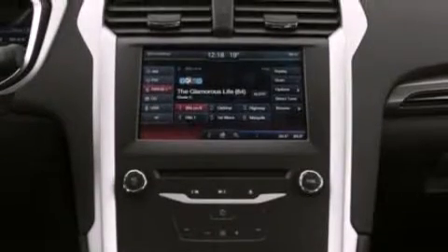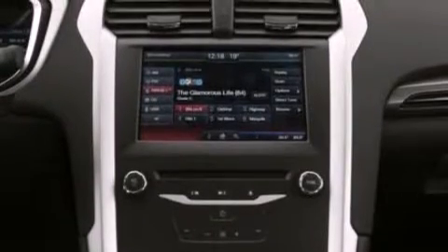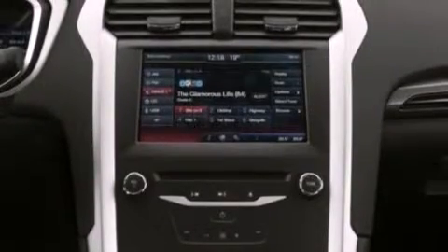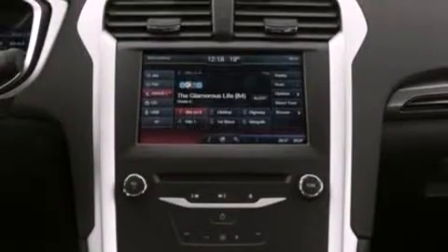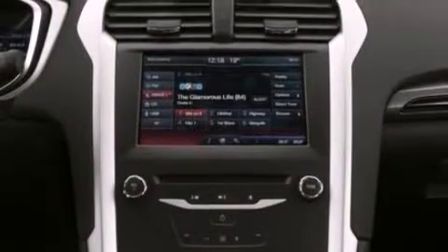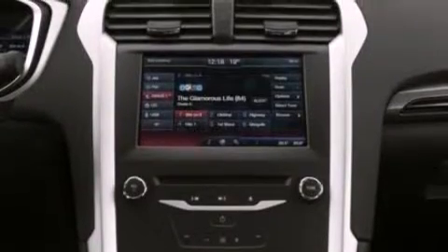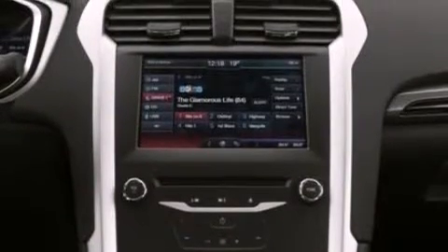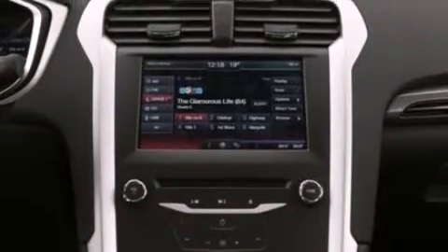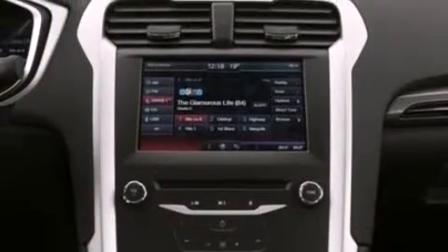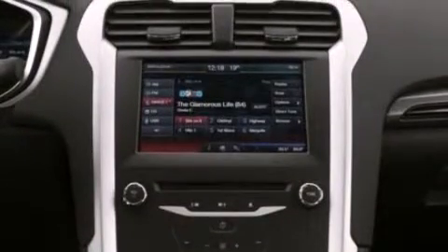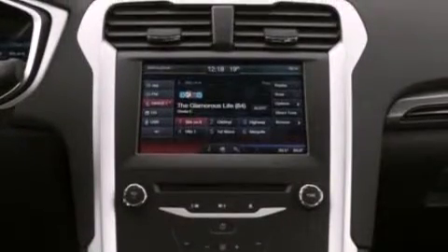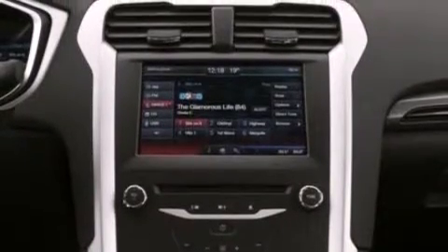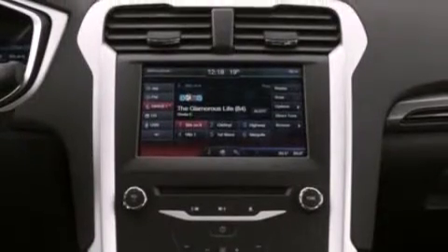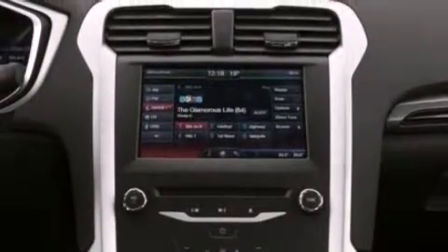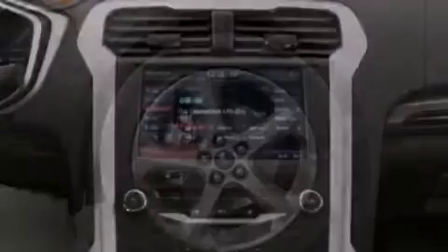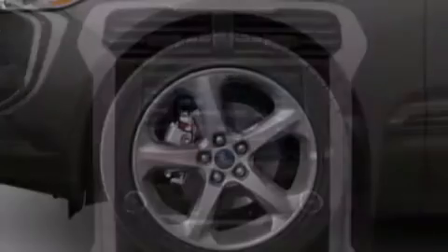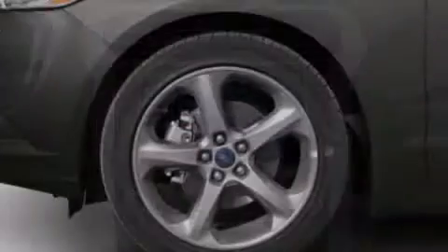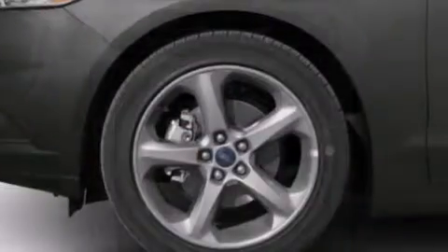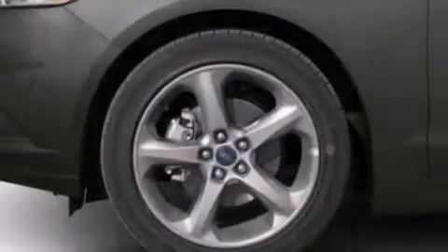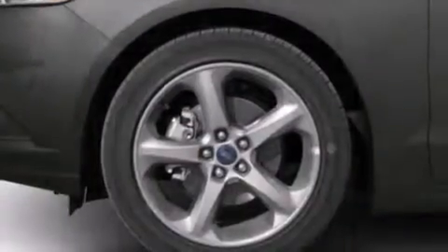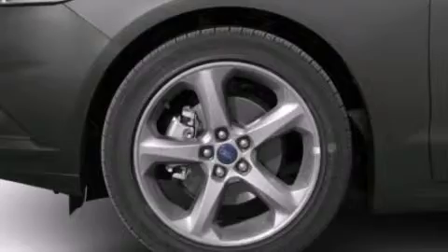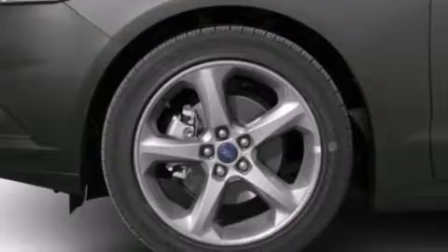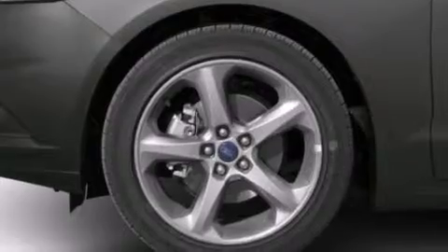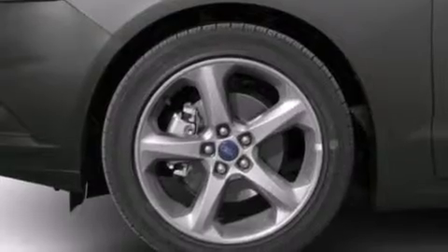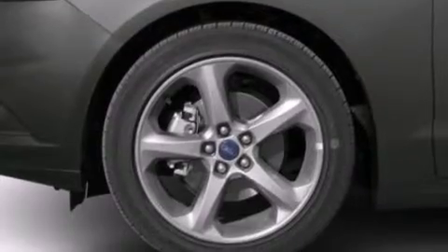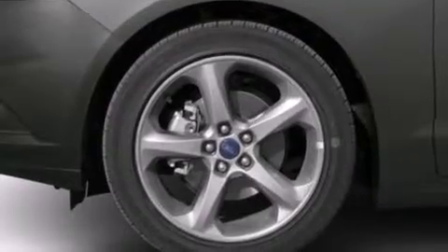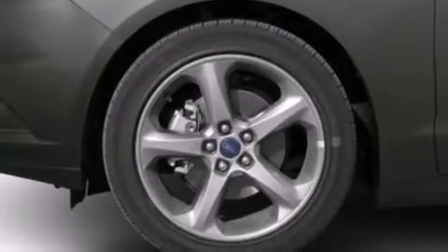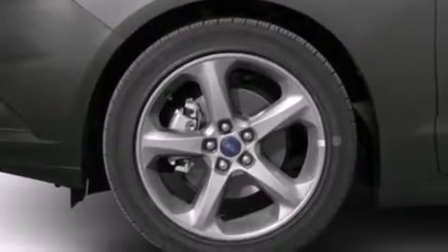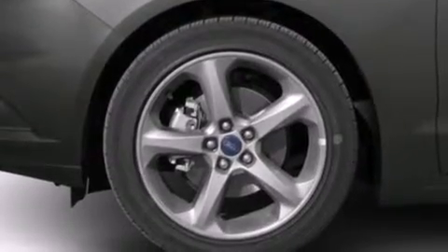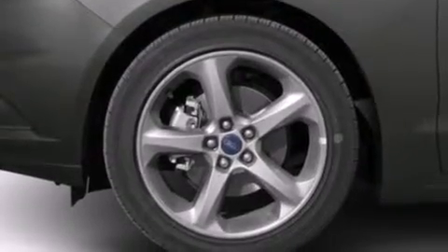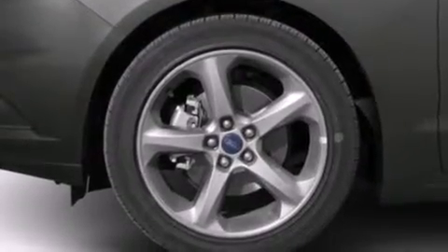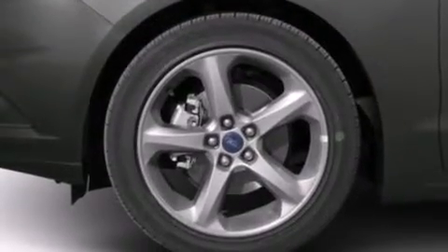Additional features include privacy glass, dusk sensing headlights, an anti-lock braking system, and air conditioning.